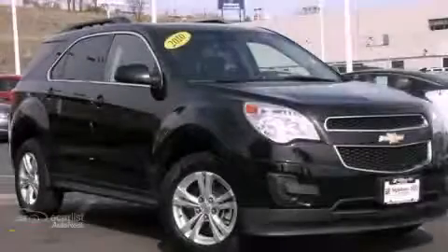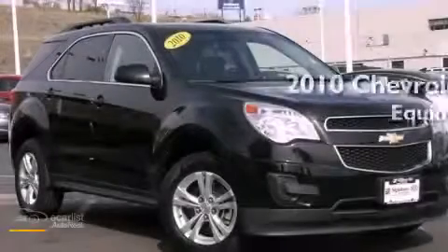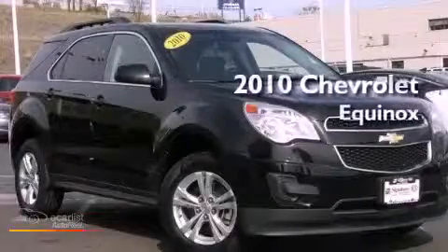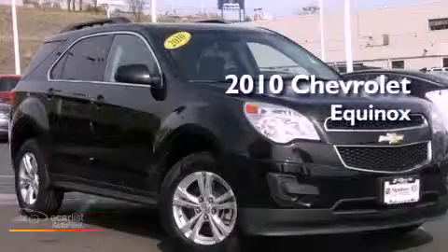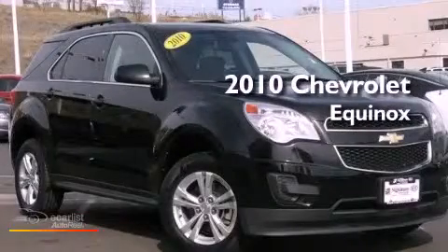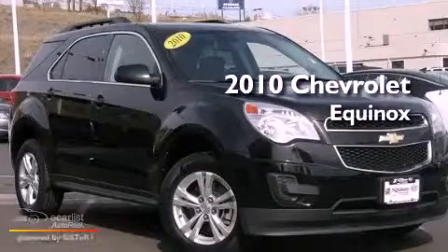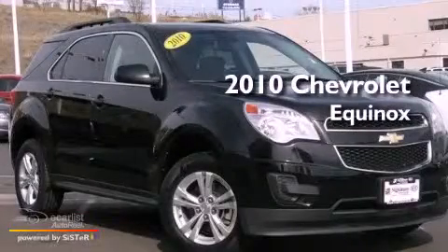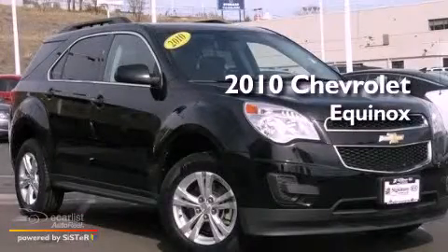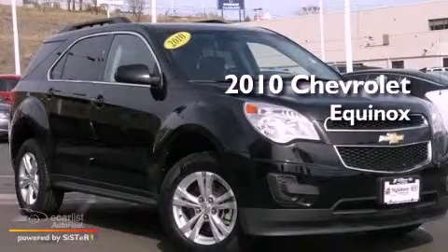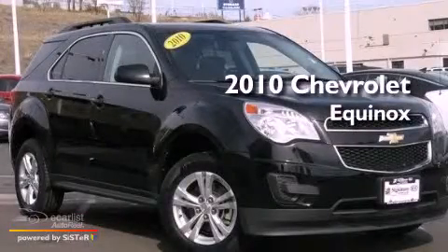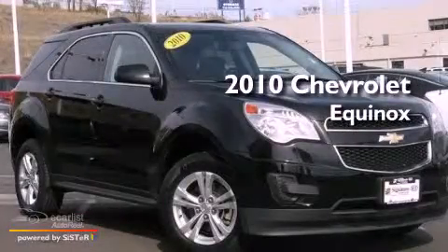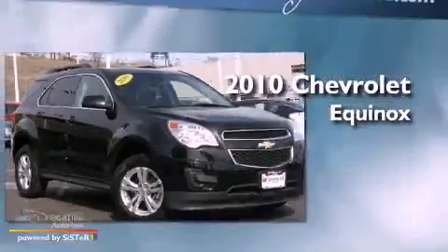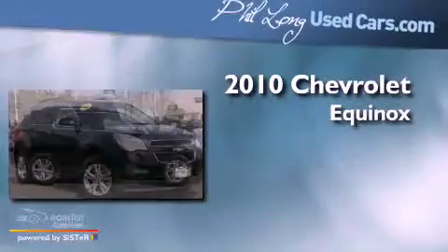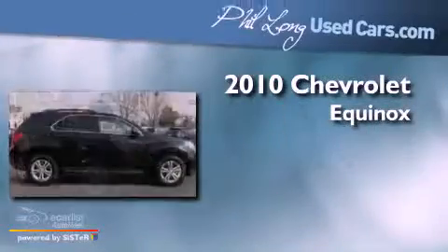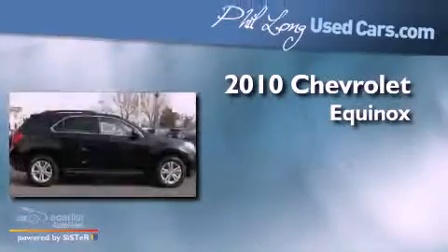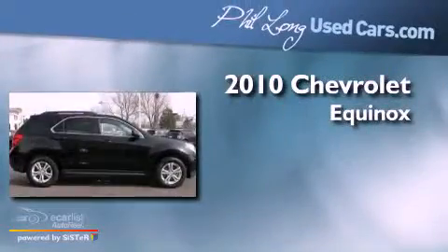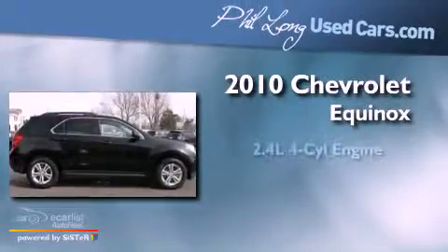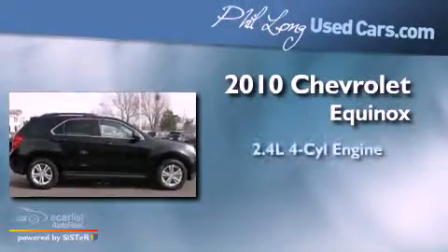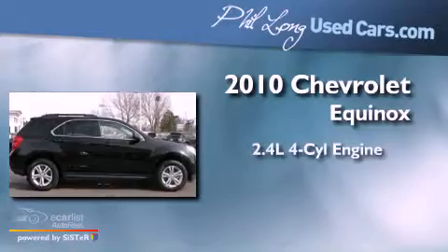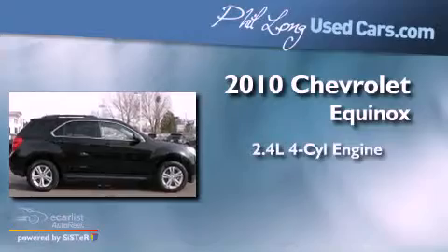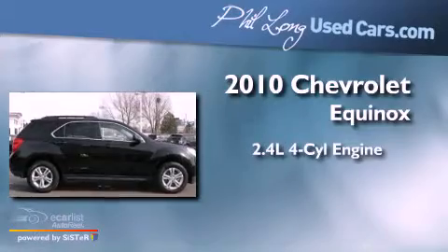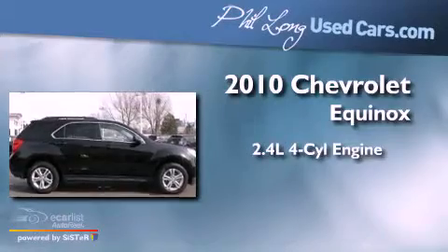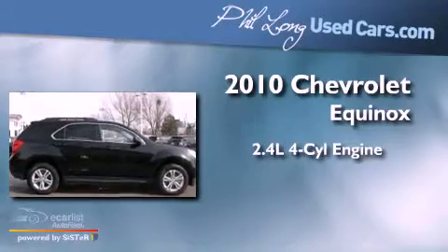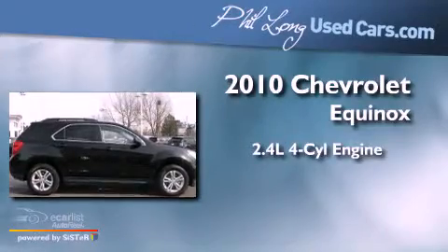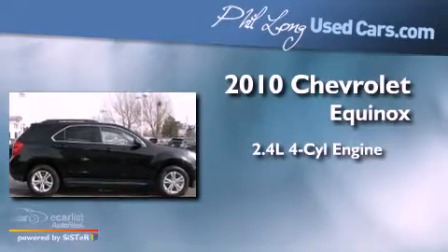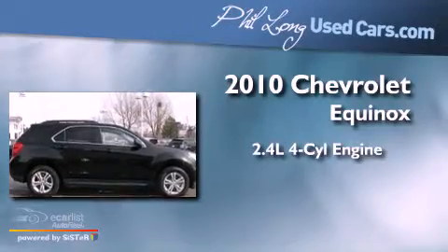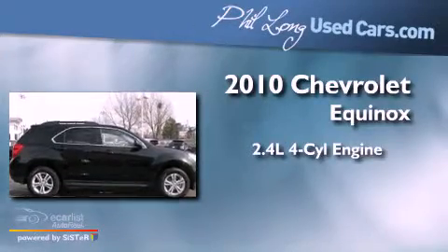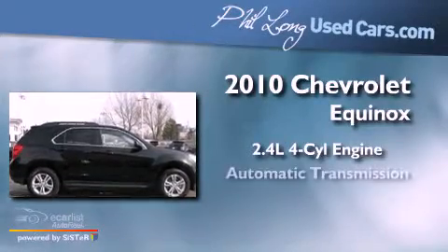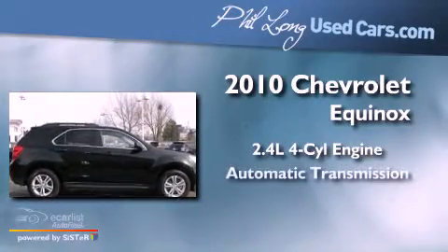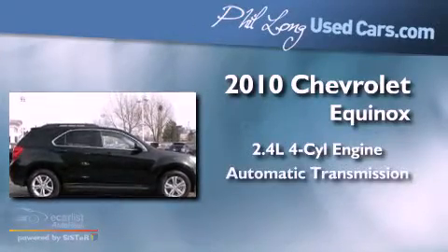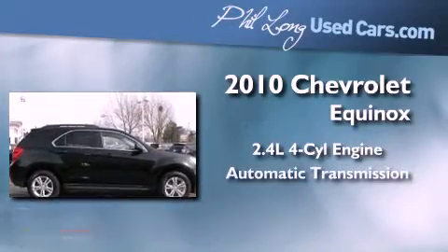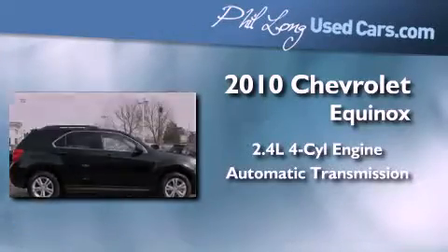This is a 2010 Chevrolet Equinox. It has a 2.4-liter four-cylinder engine and an automatic transmission.